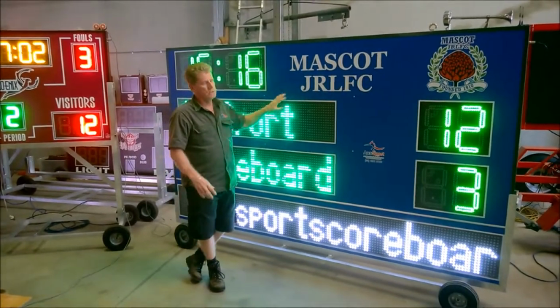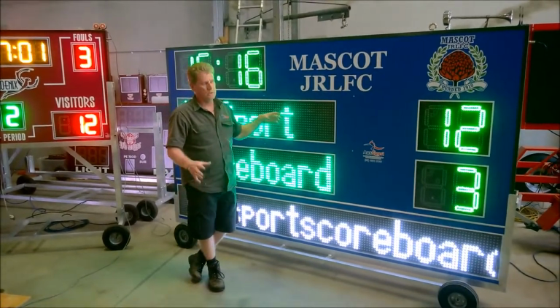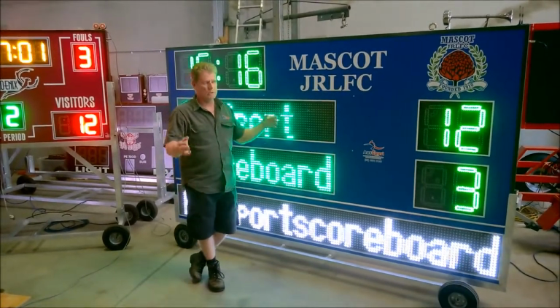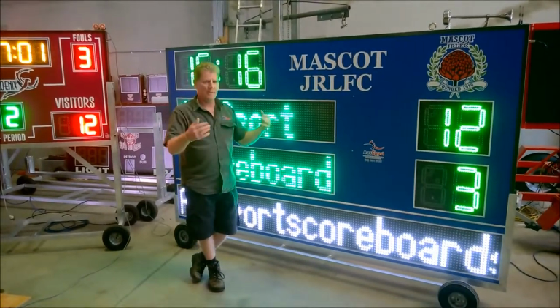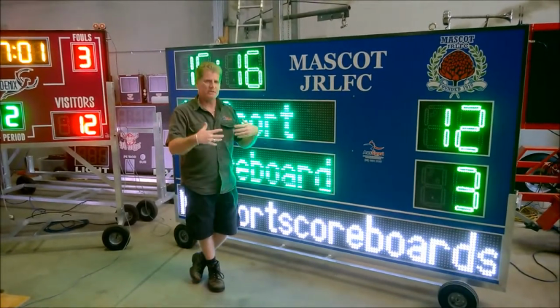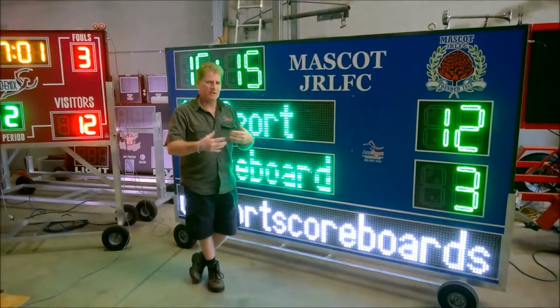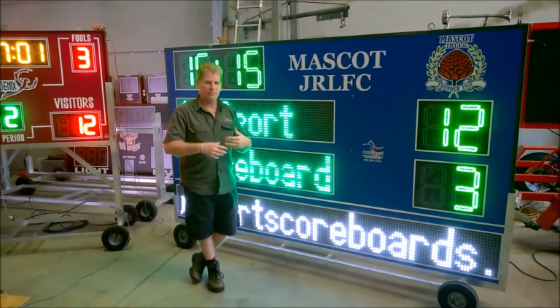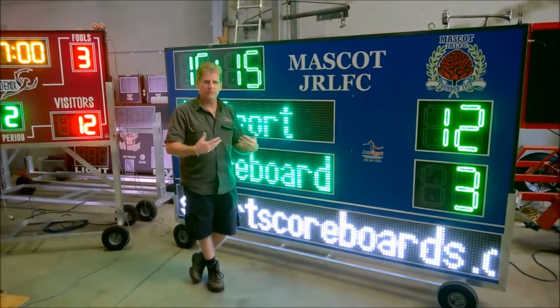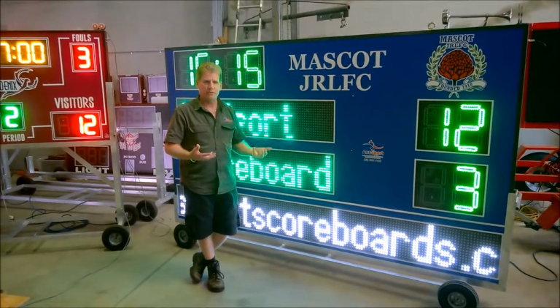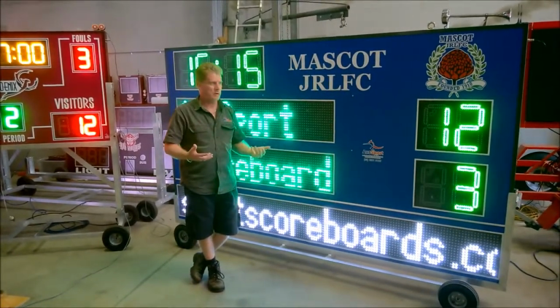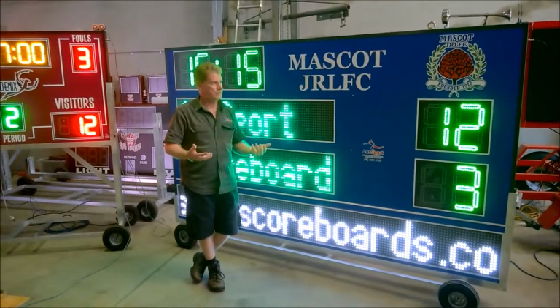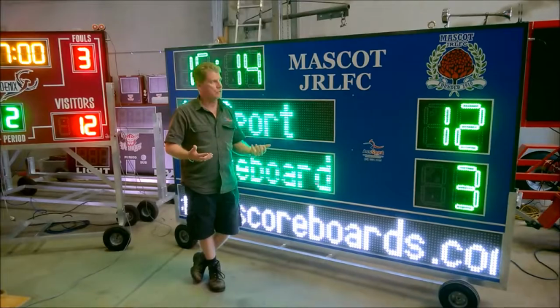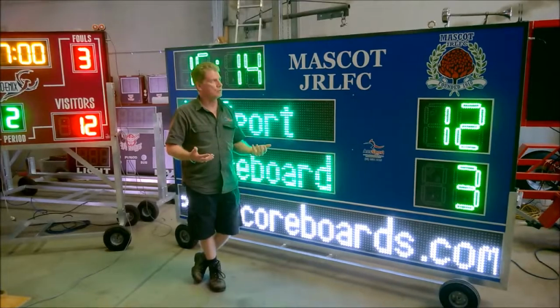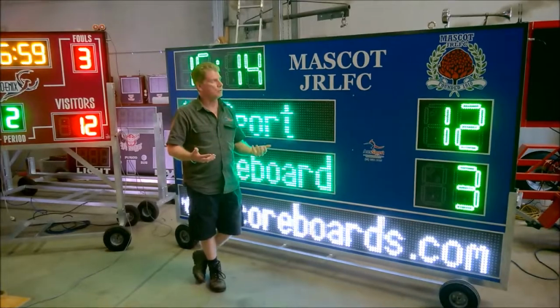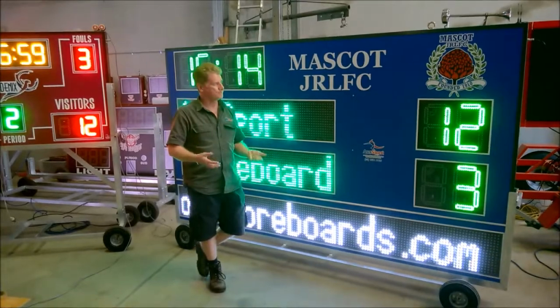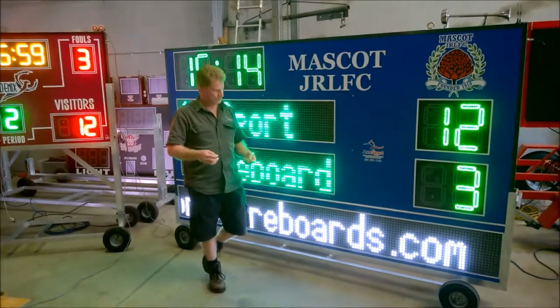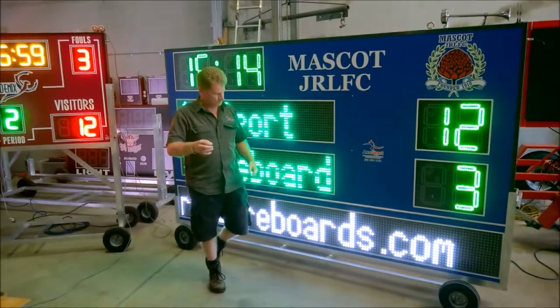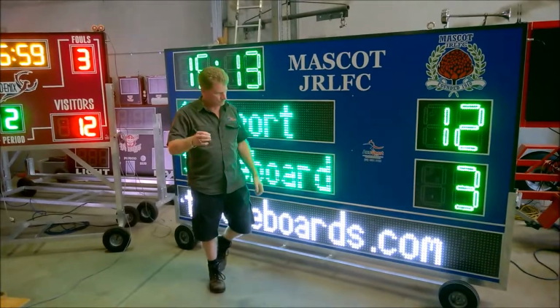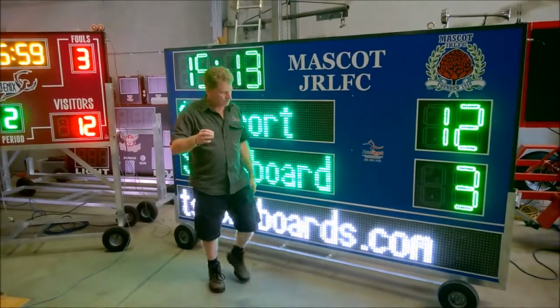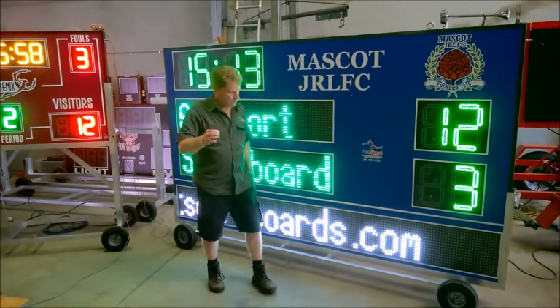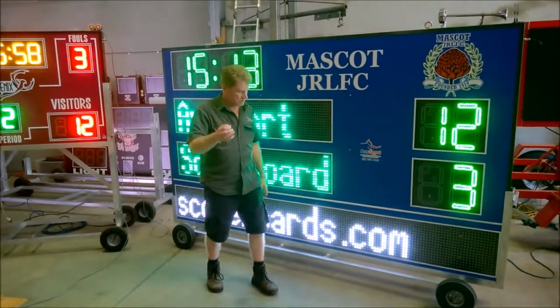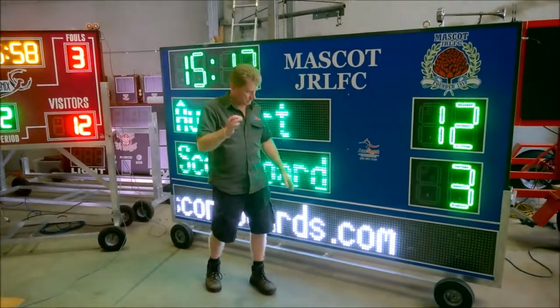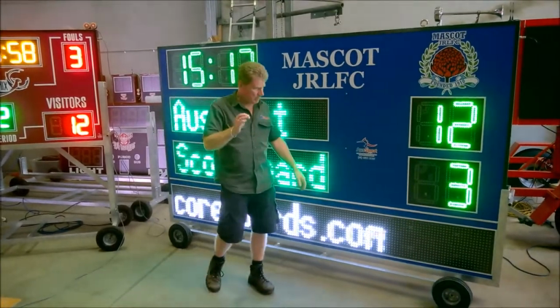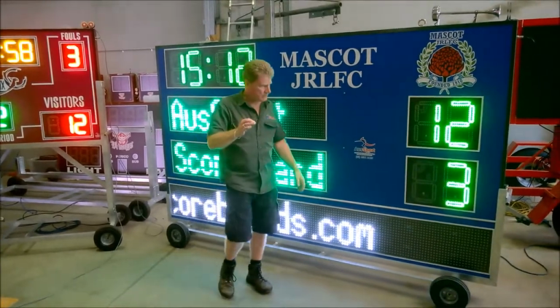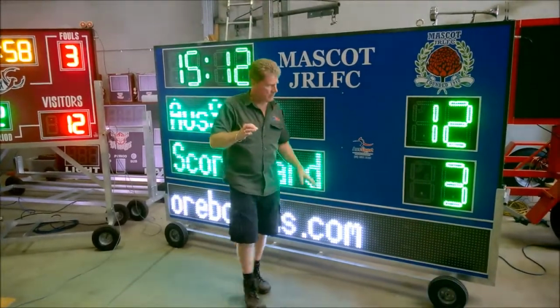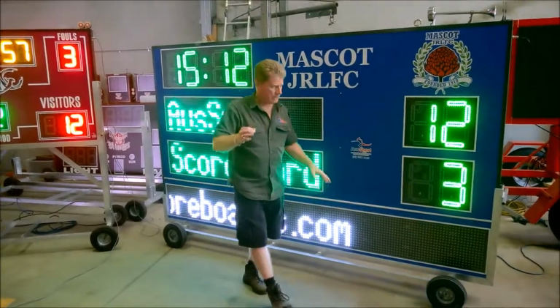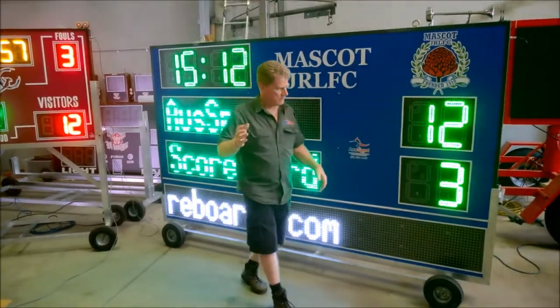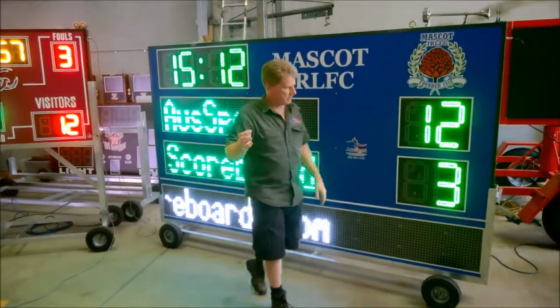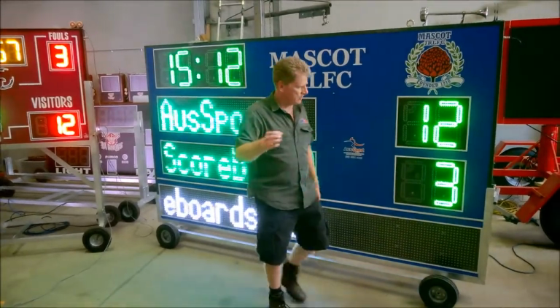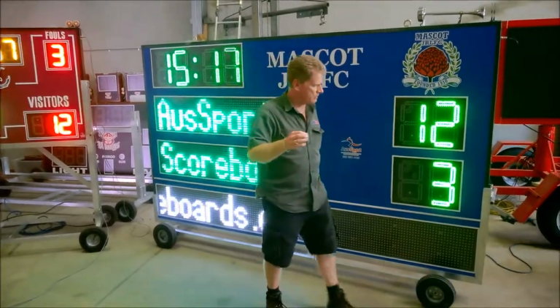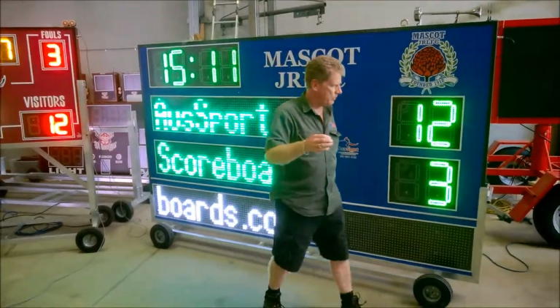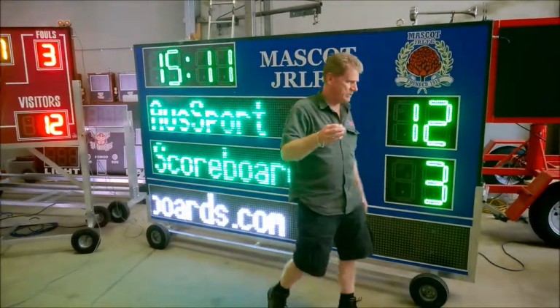The UV anti-glare vinyl will stop the sun from reflecting off your scoreboard. It's a great setup for most sports.